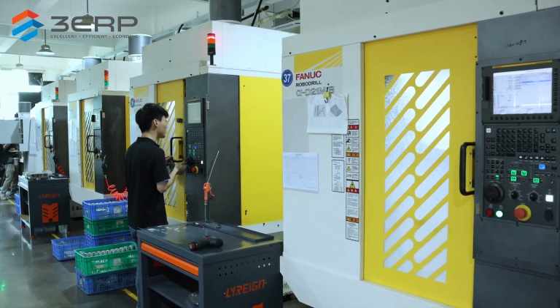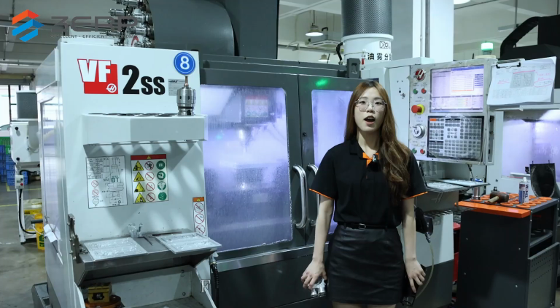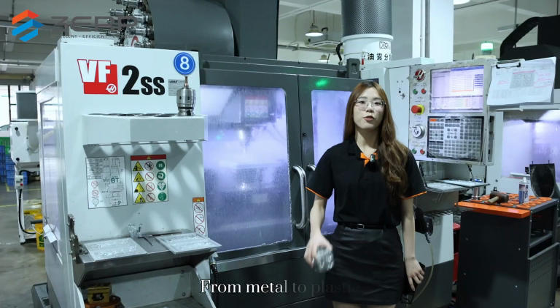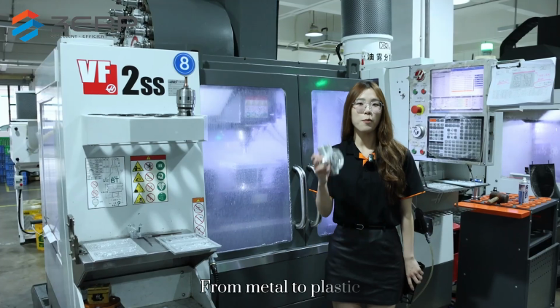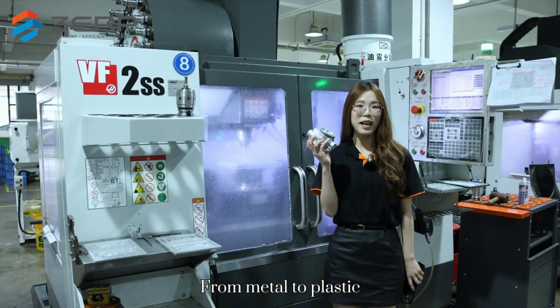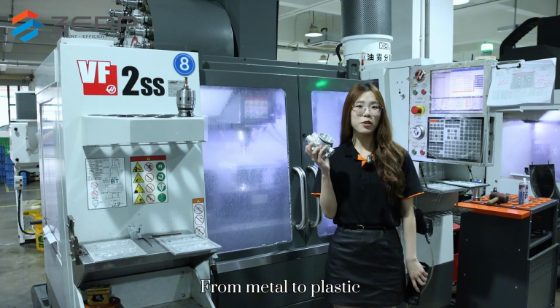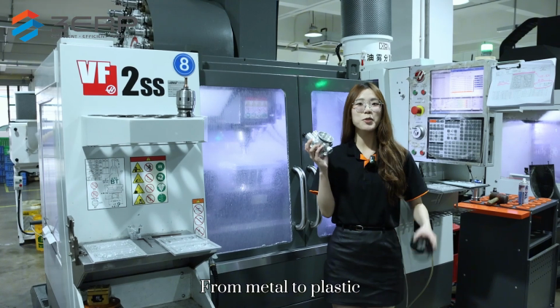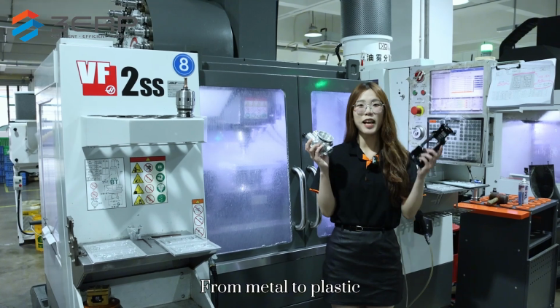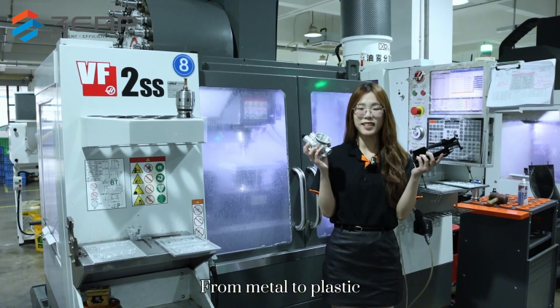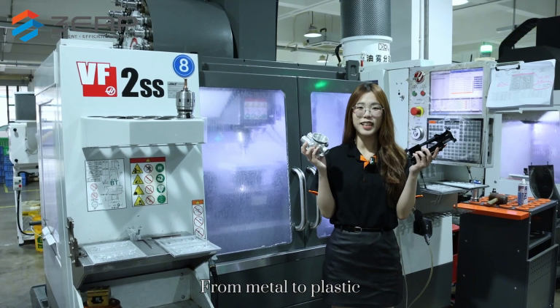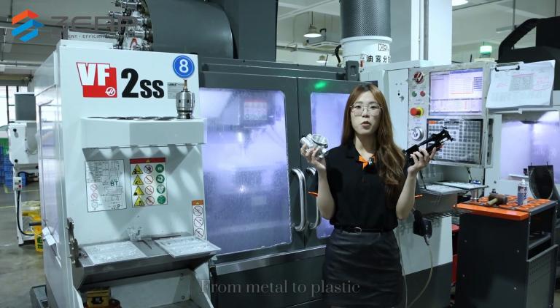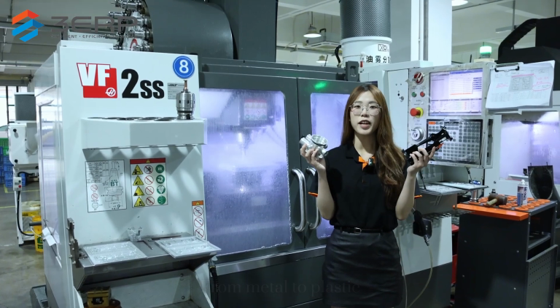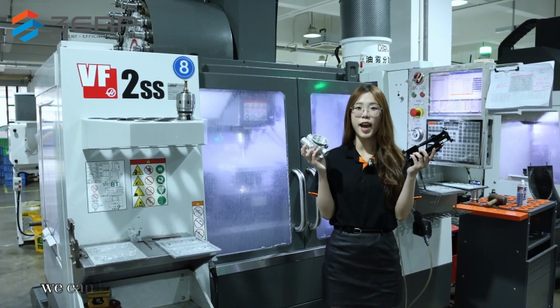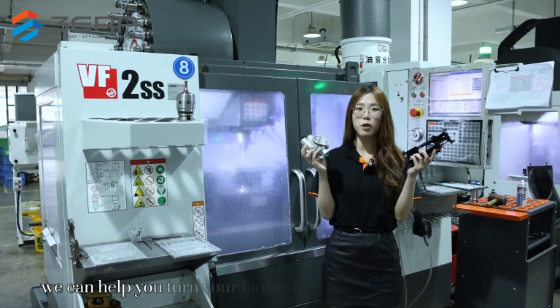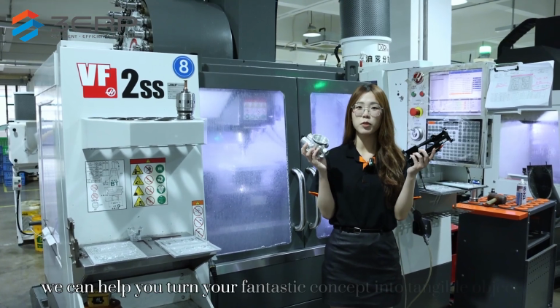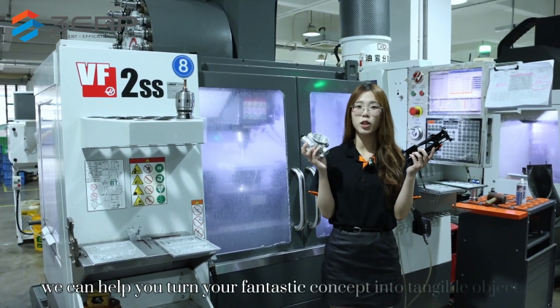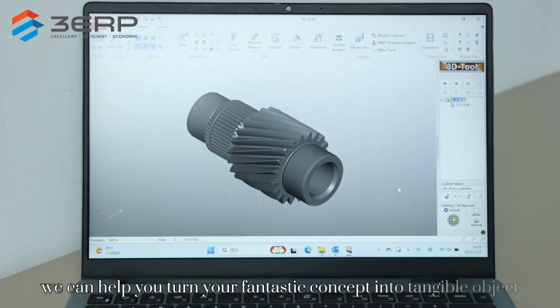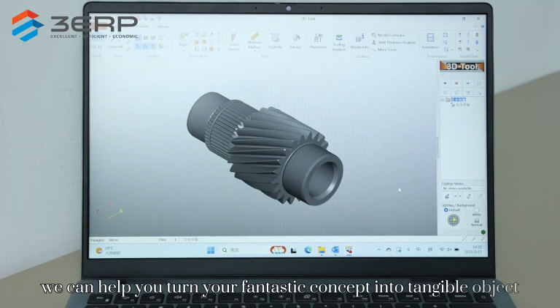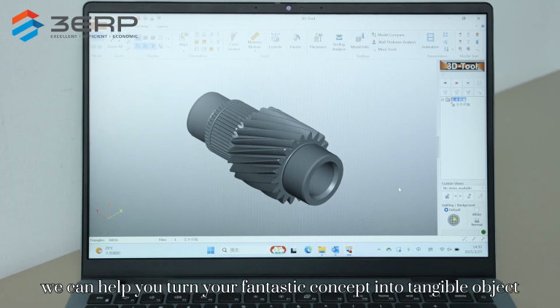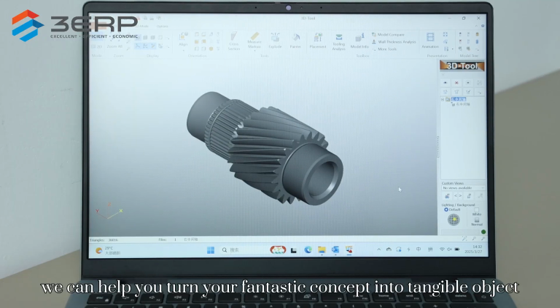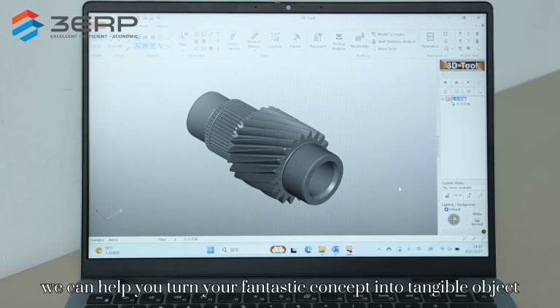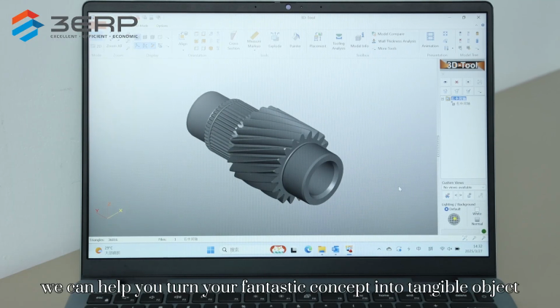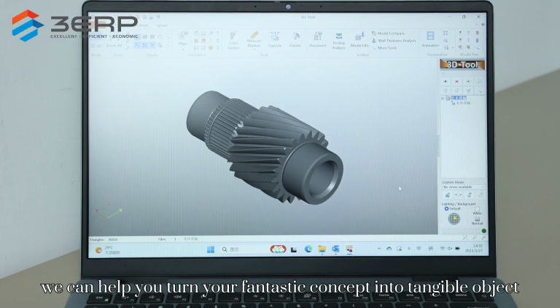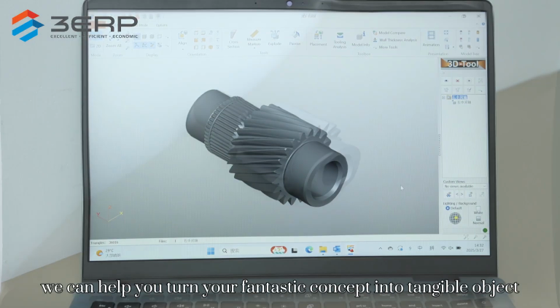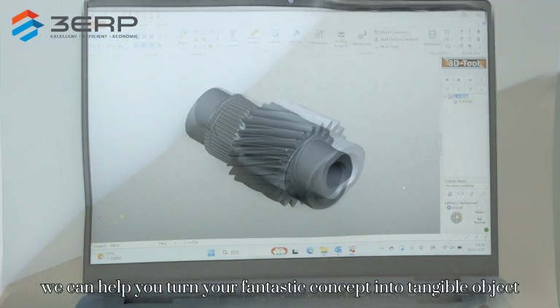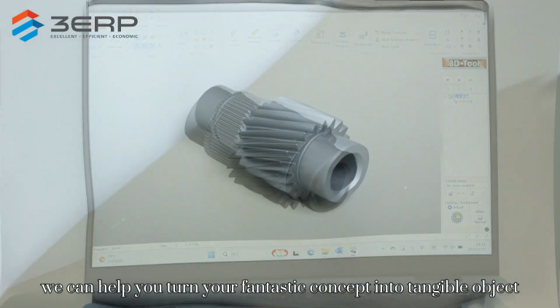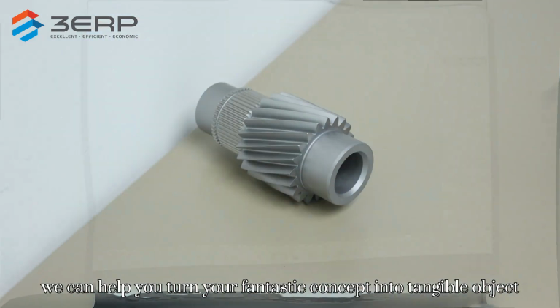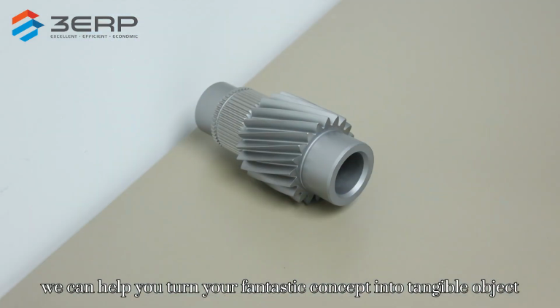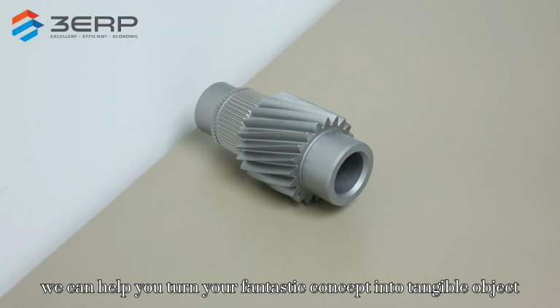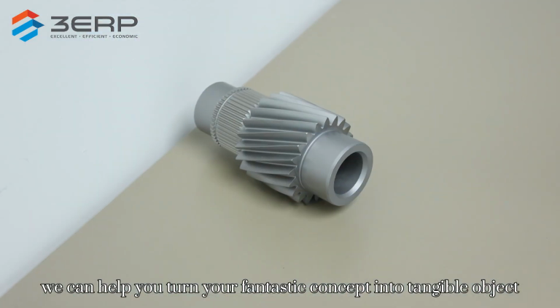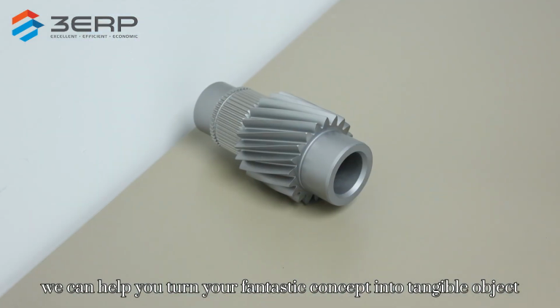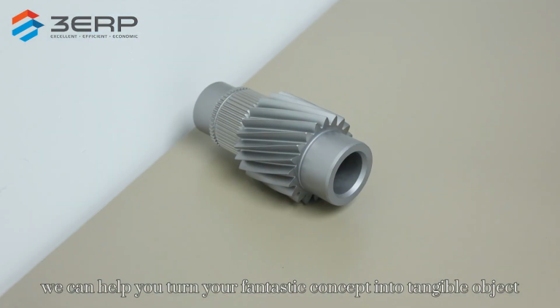From metal to plastic, we can help you turn your fantastic concept into a tangible object.